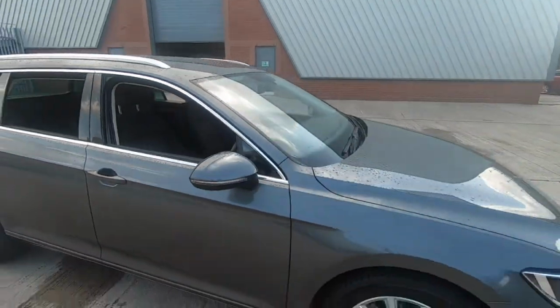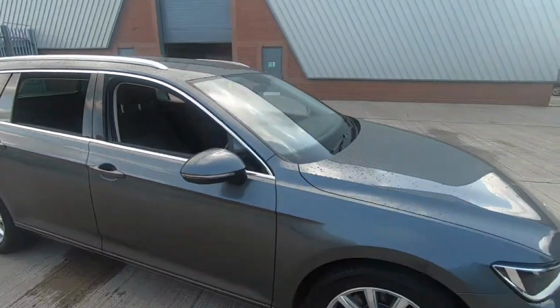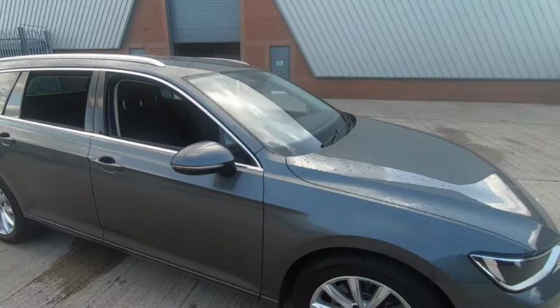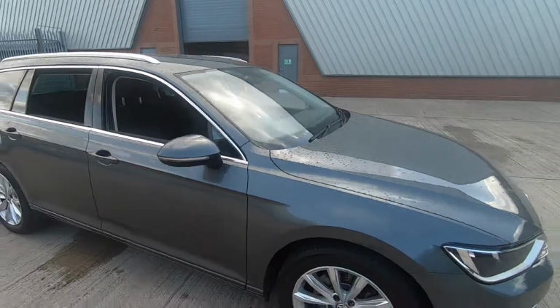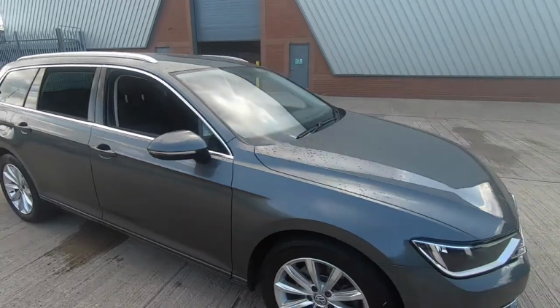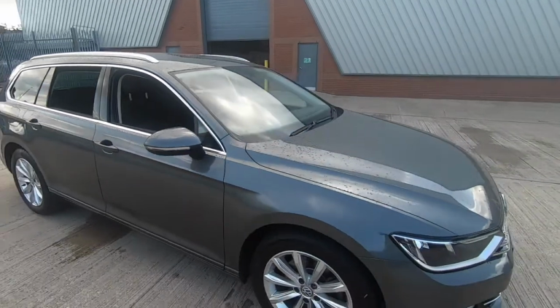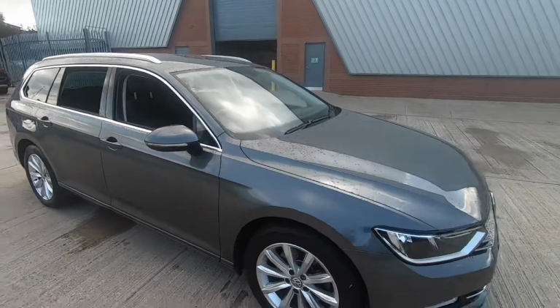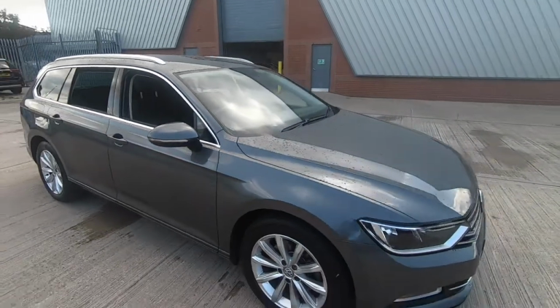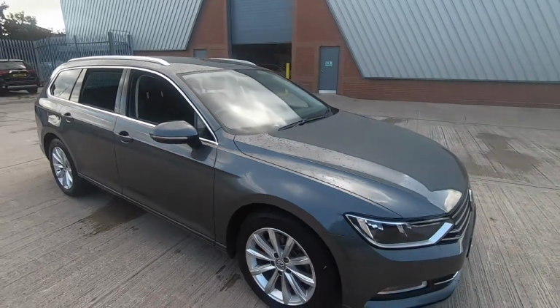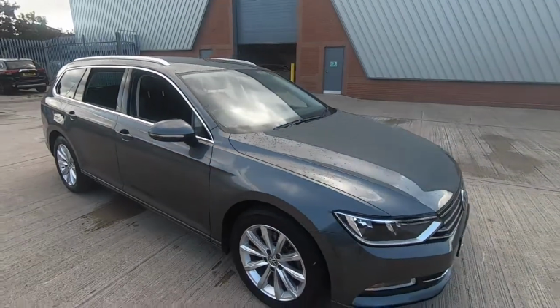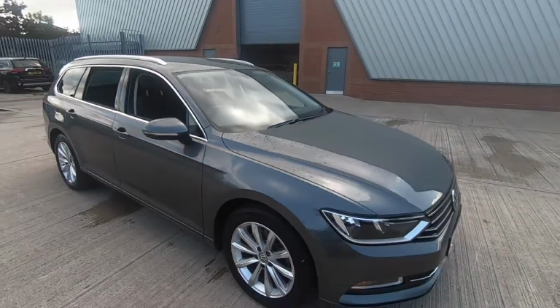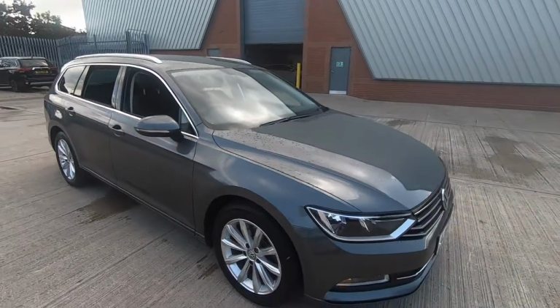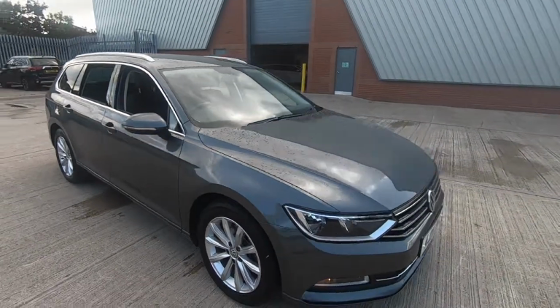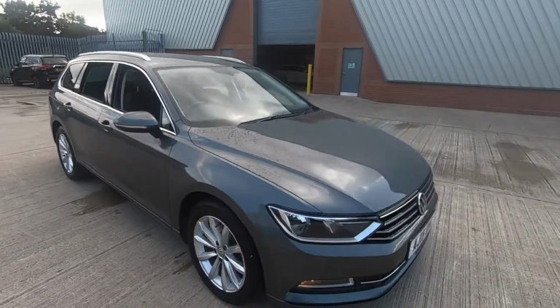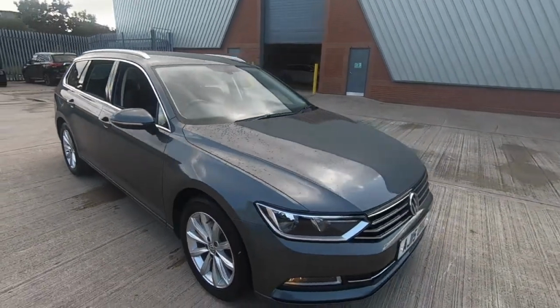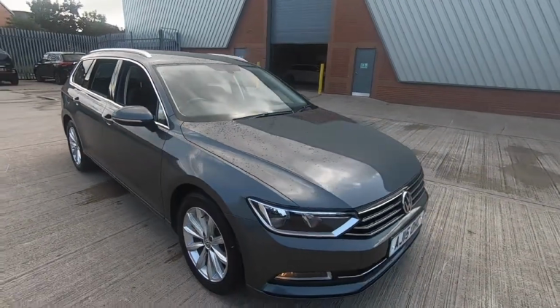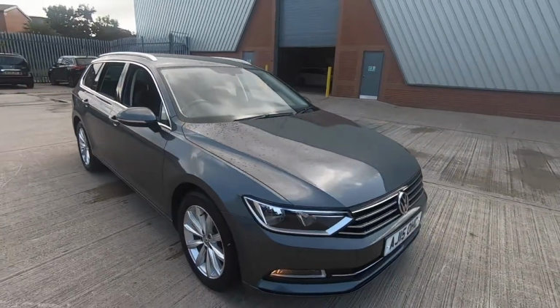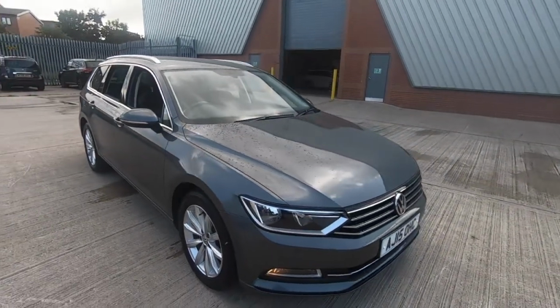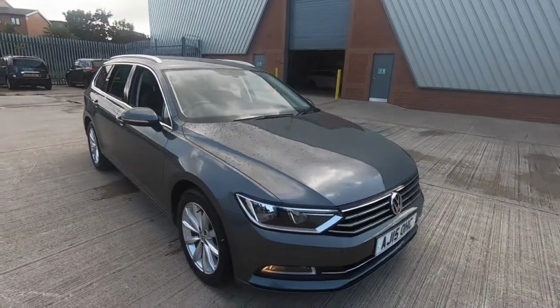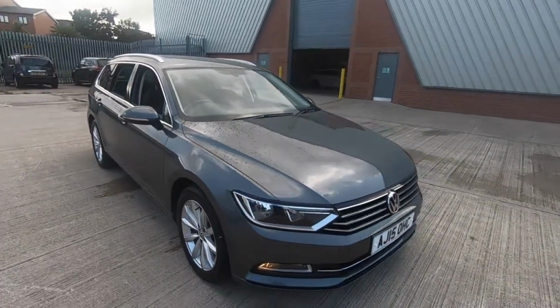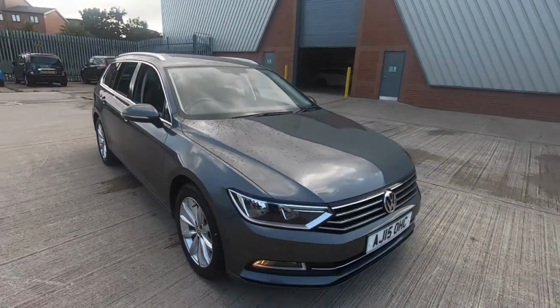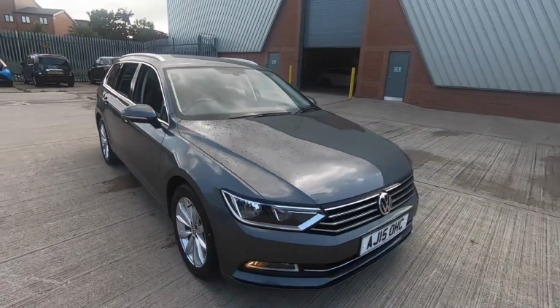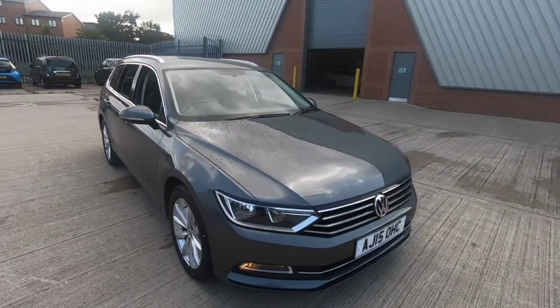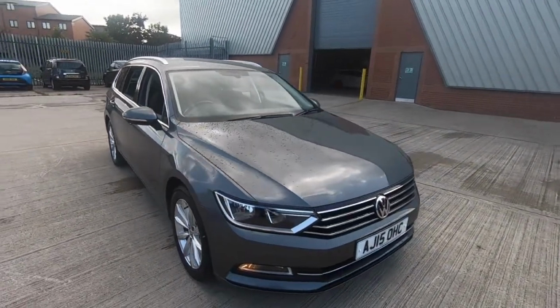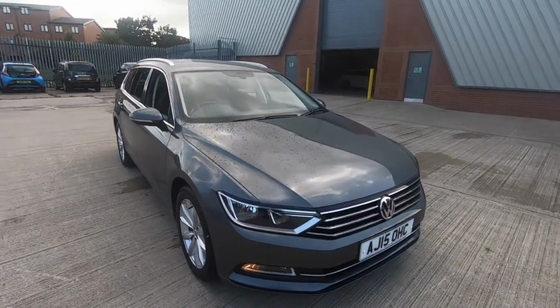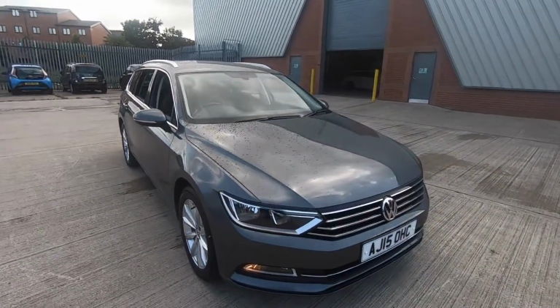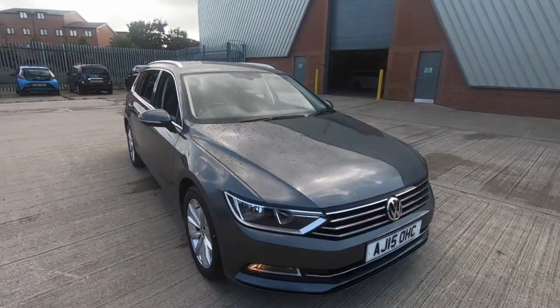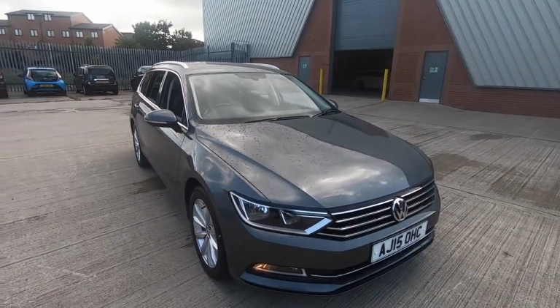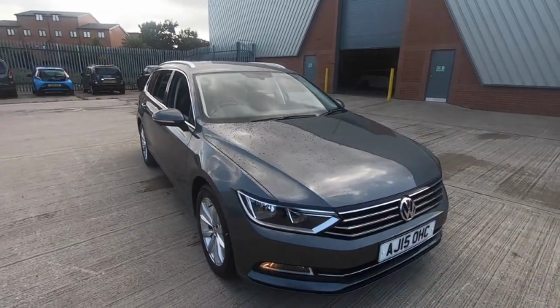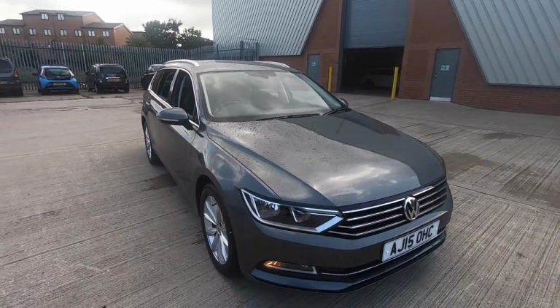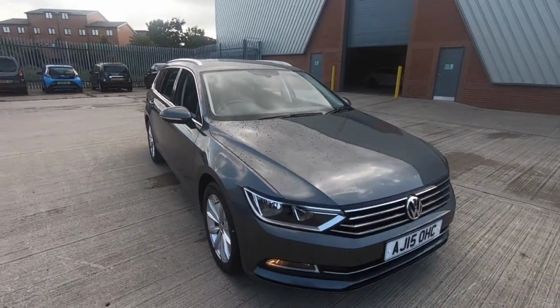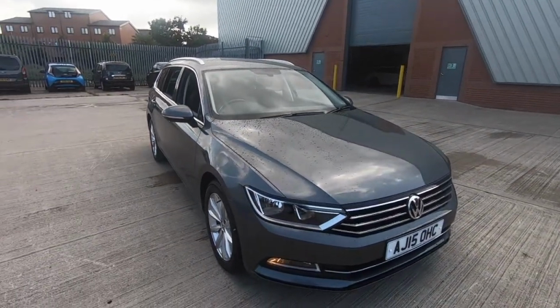If you require any more information regarding the Volkswagen Passat, don't hesitate to give us a call at Lushcrums Mitsubishi.